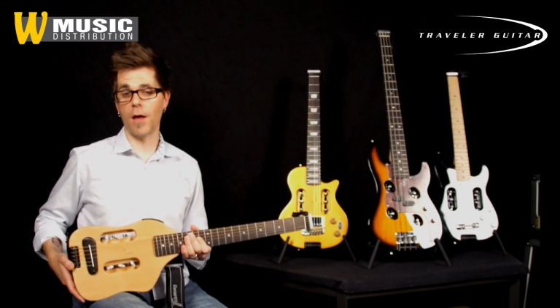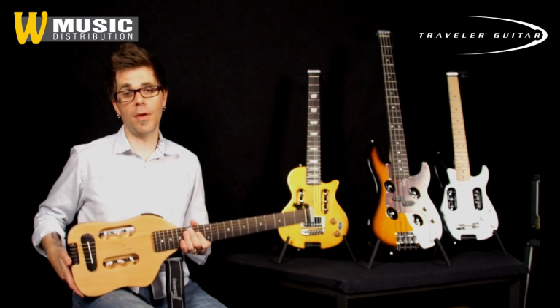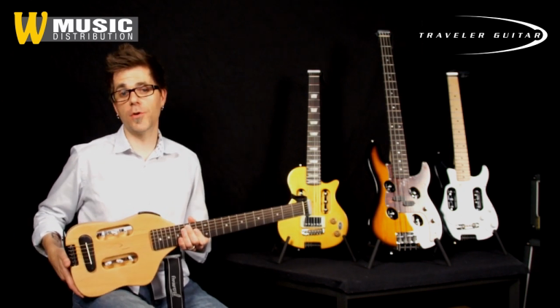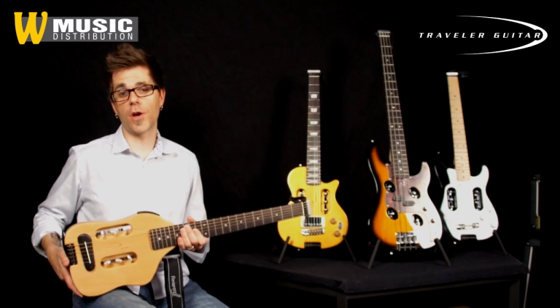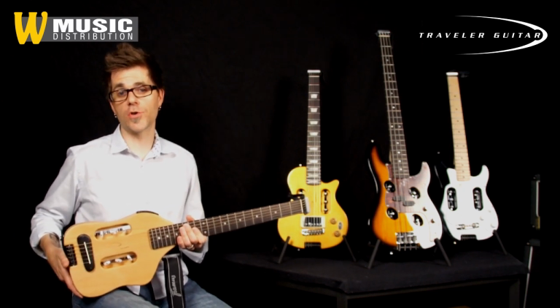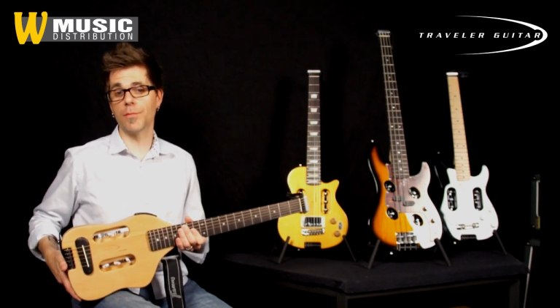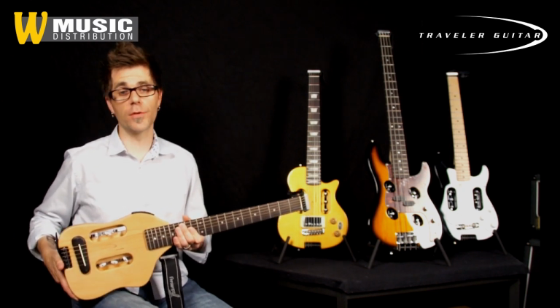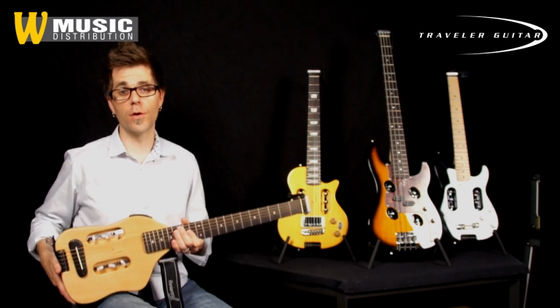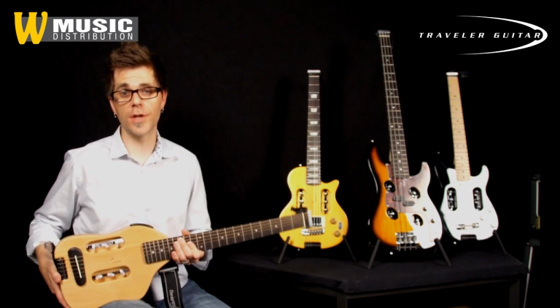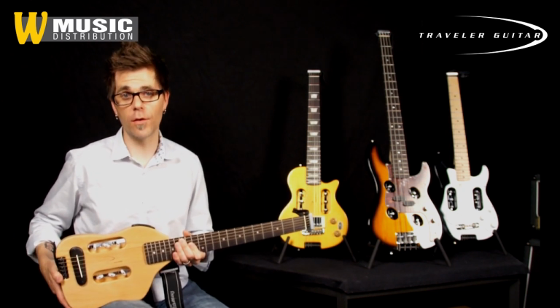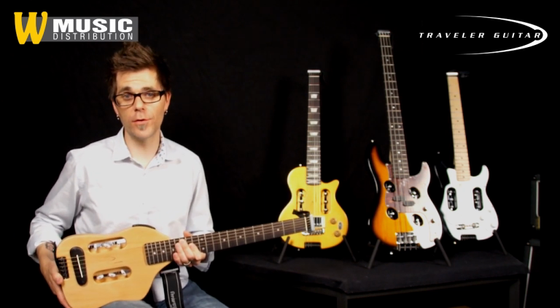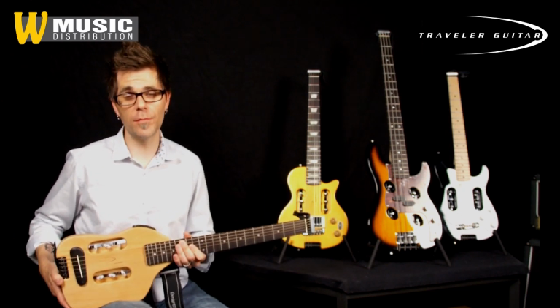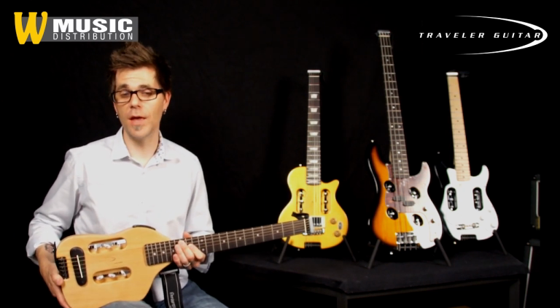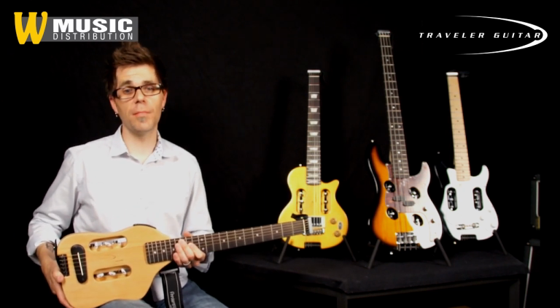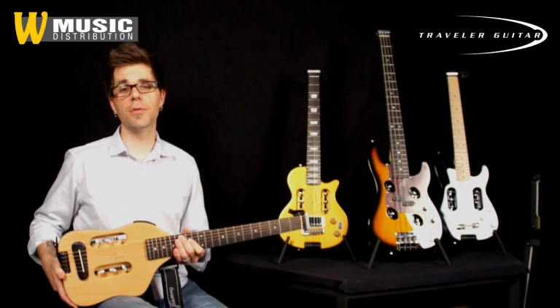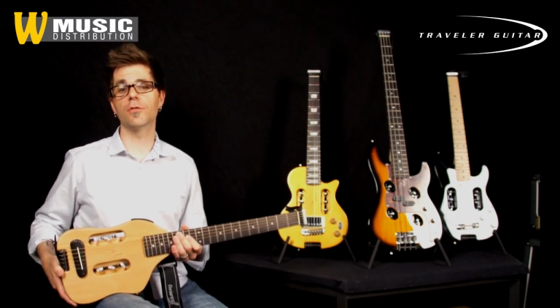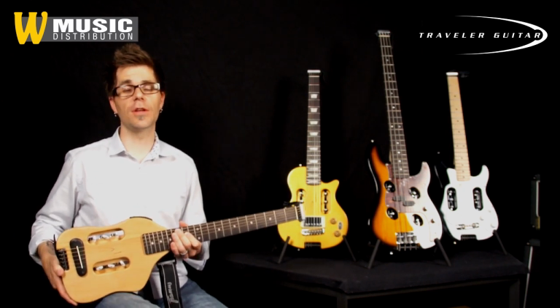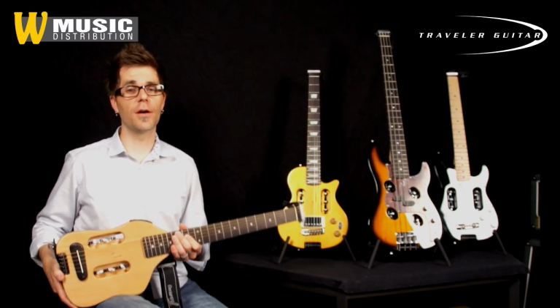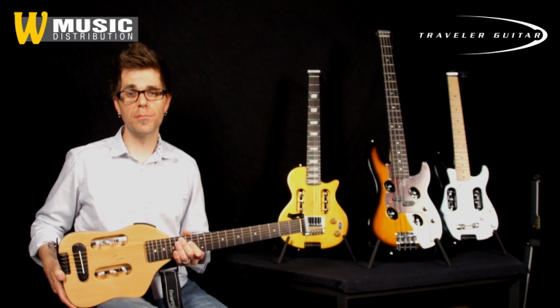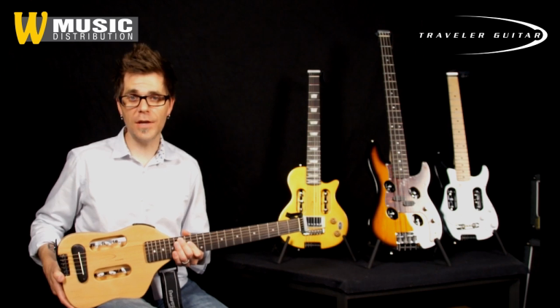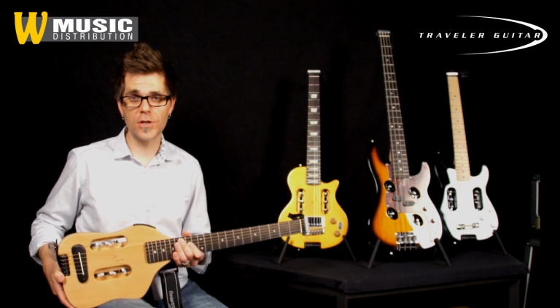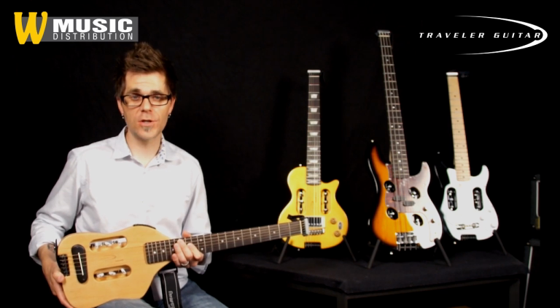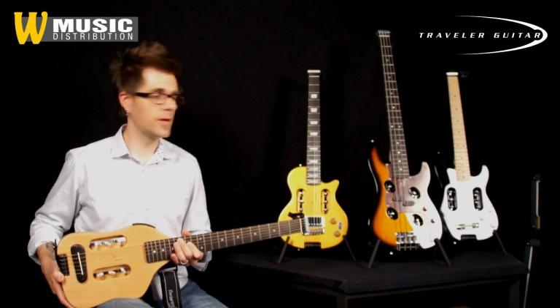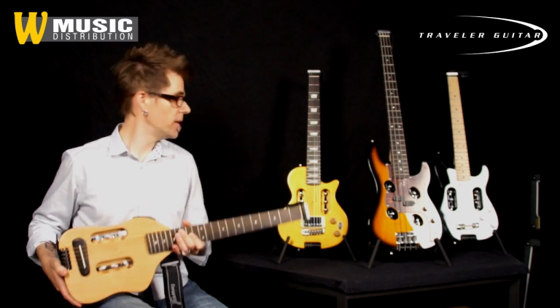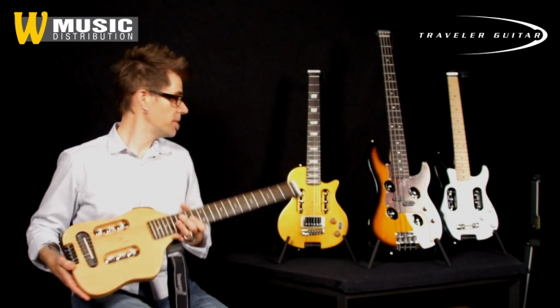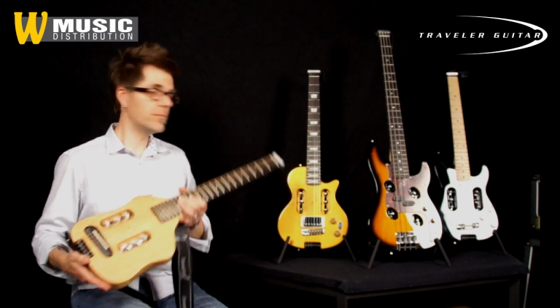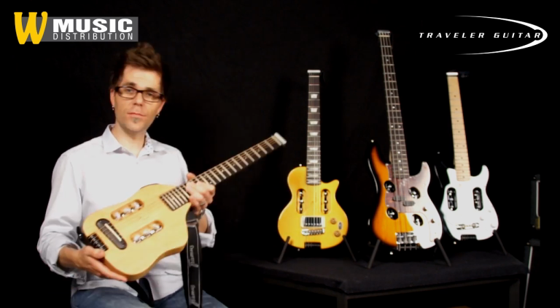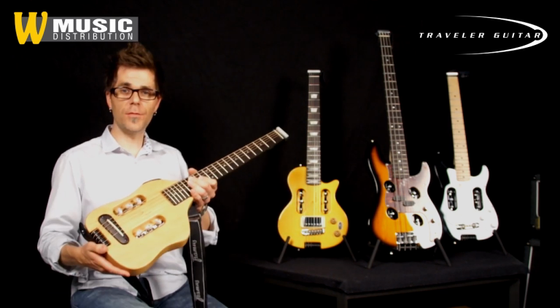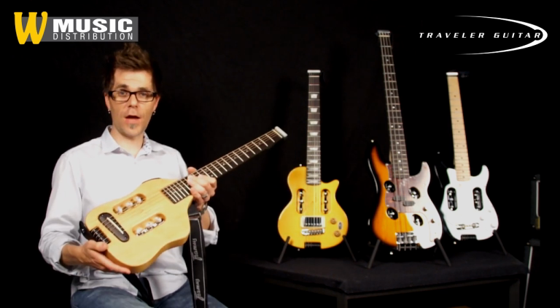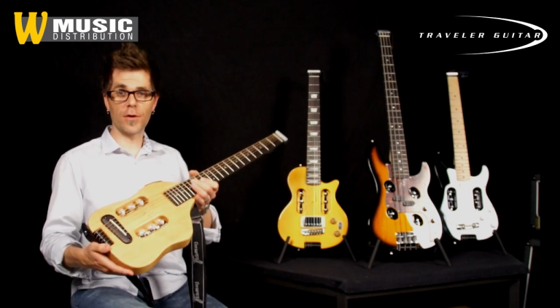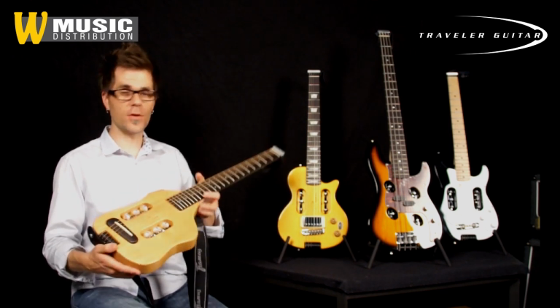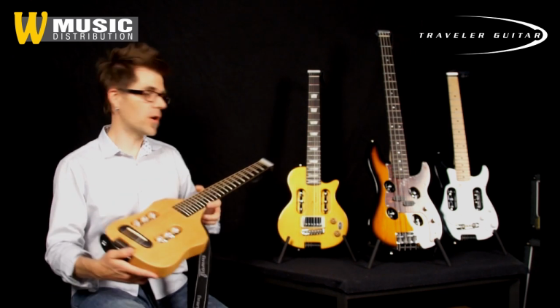Maybe you're on a trip, you're in the hotel room. Maybe you're sitting on the beach — you've got your guitar.